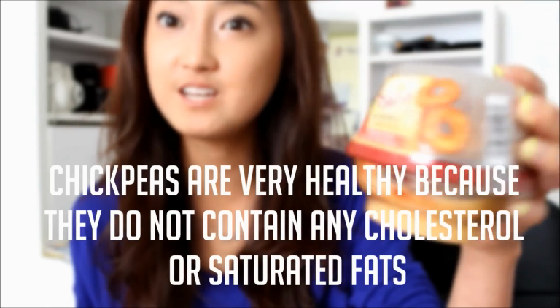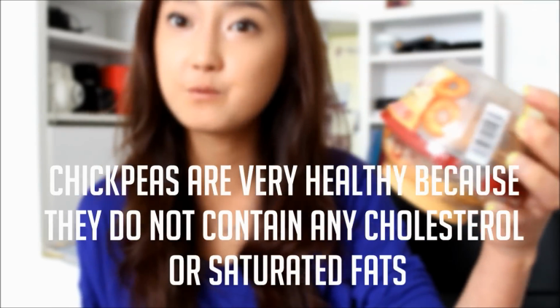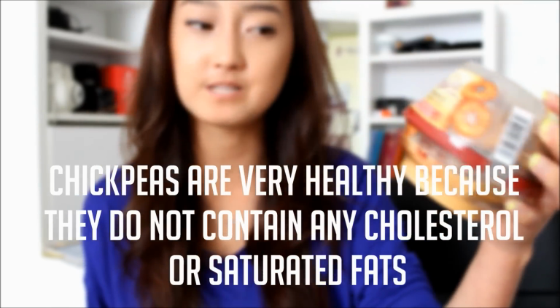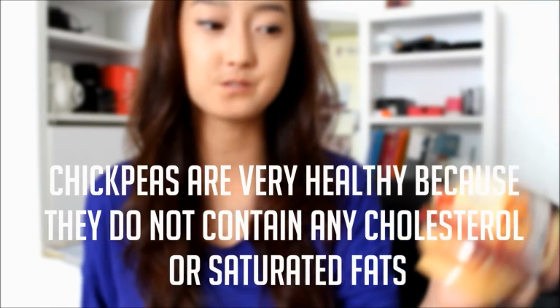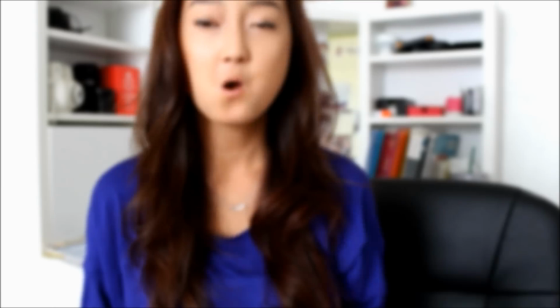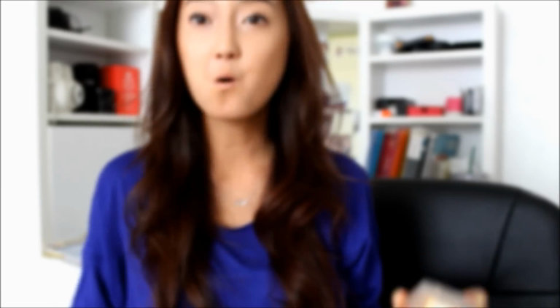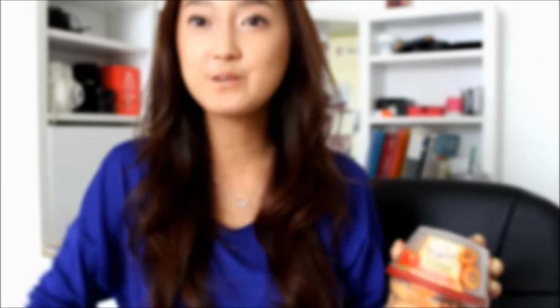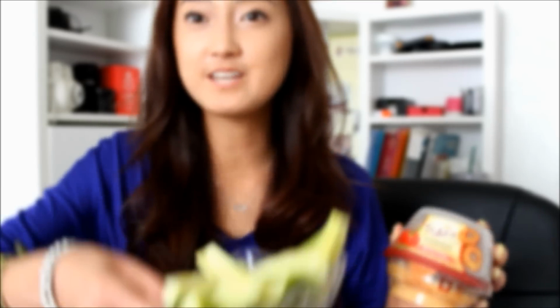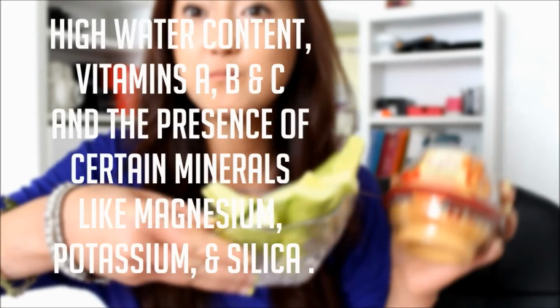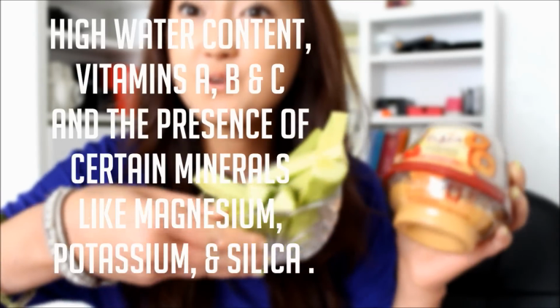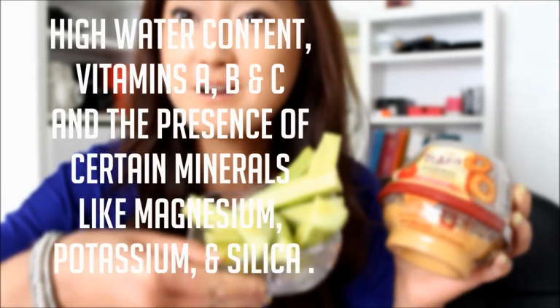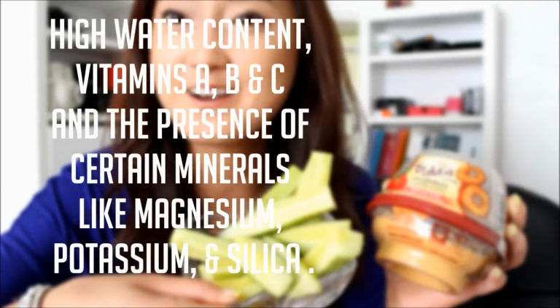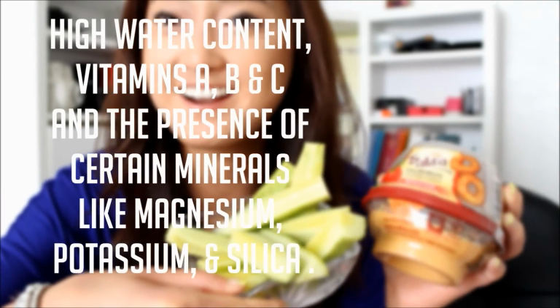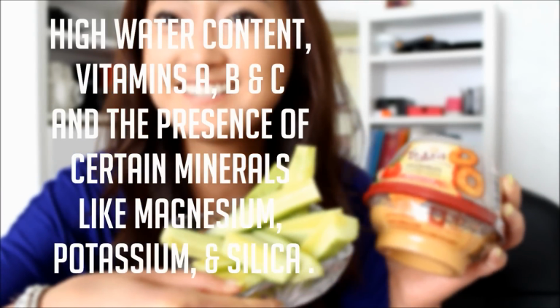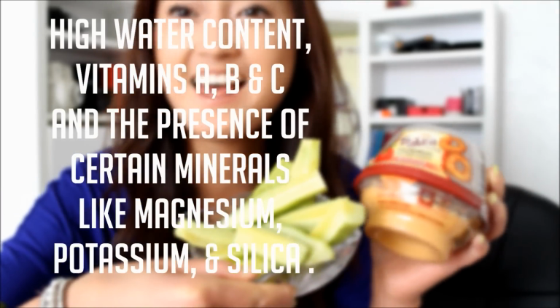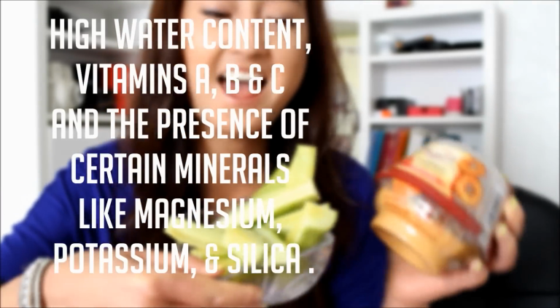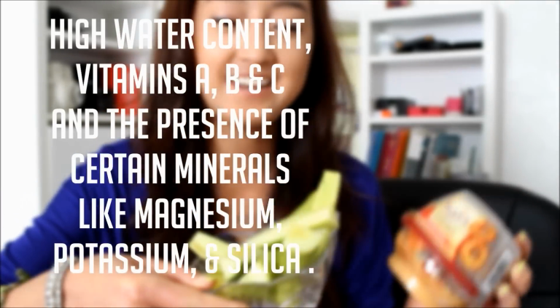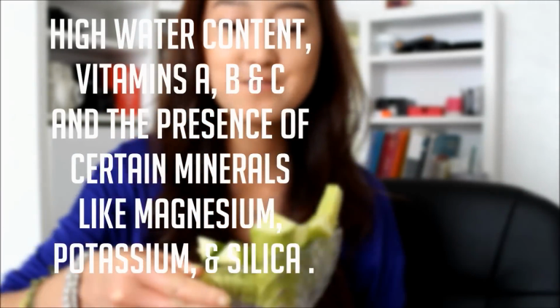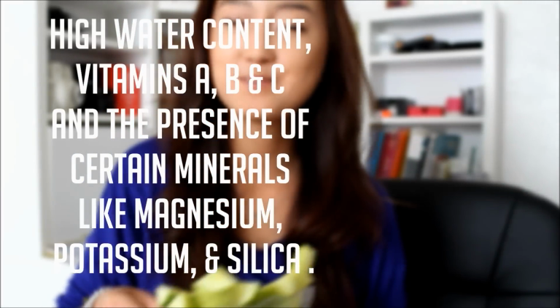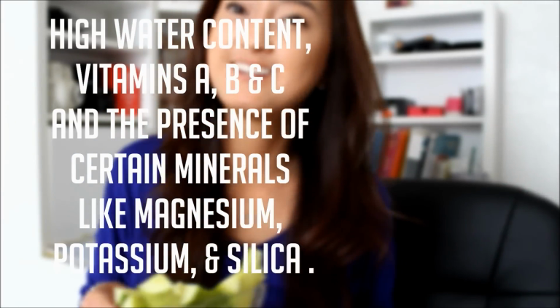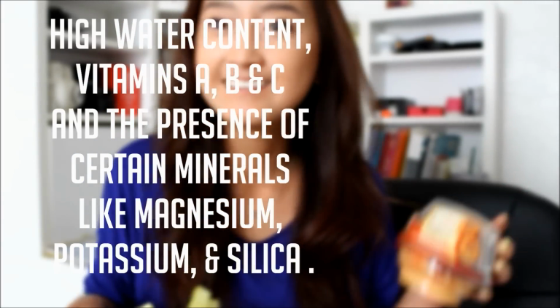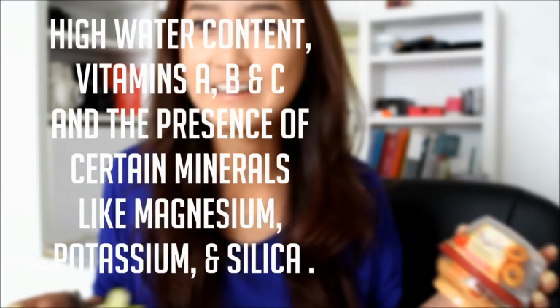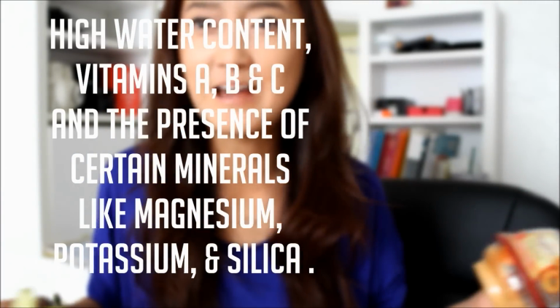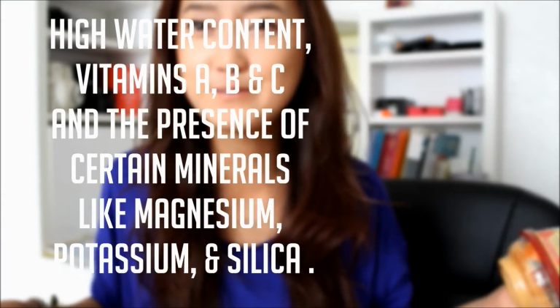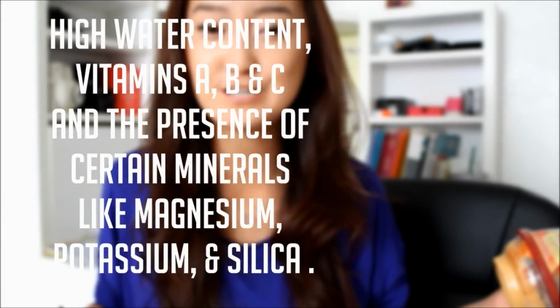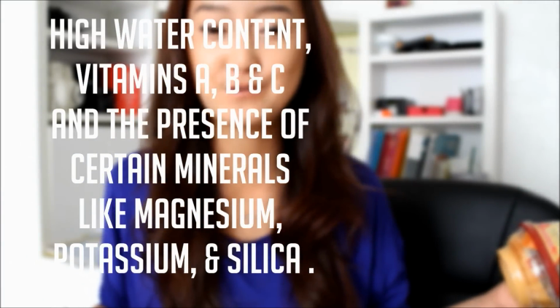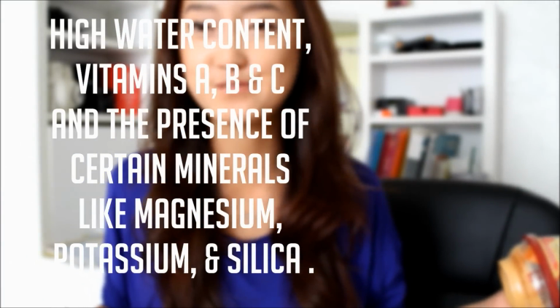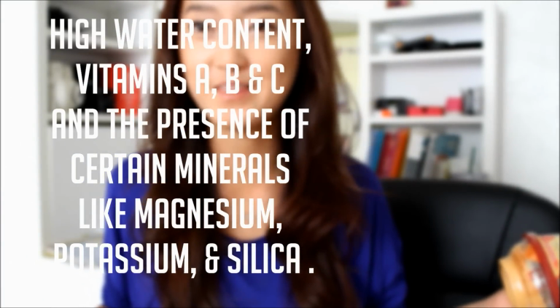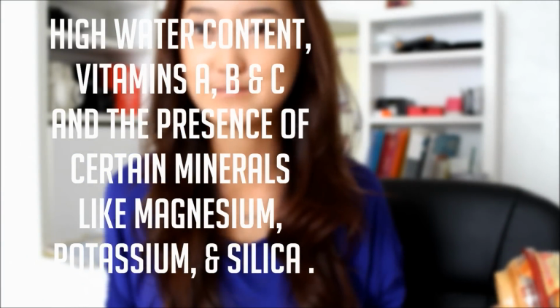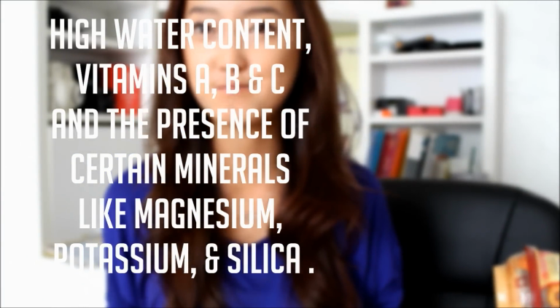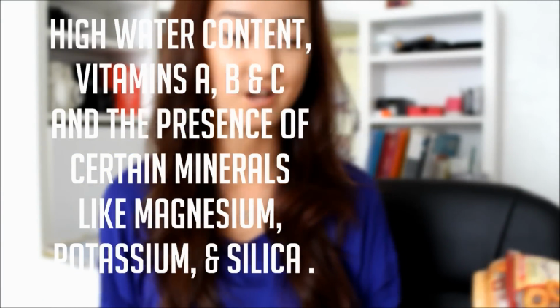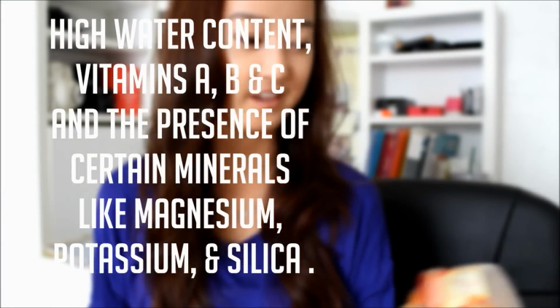You can eat hummus with pretzels or with cucumbers. Cucumbers and pretty much every vegetable and fruit out there are healthy choices.